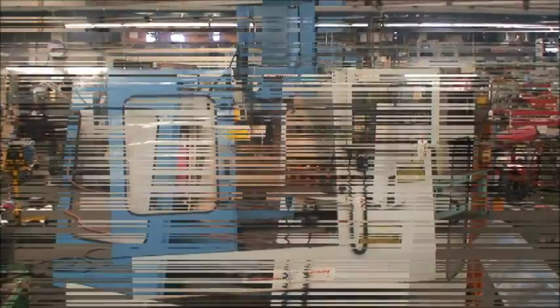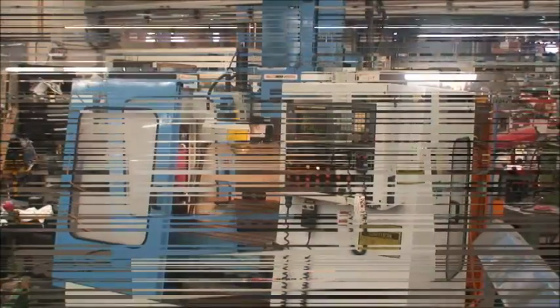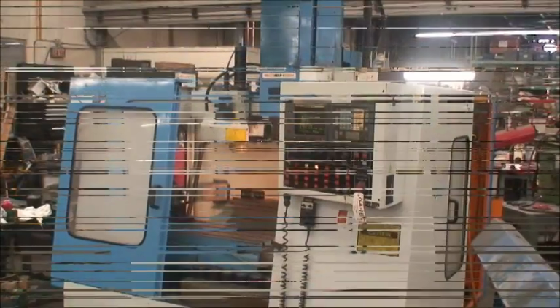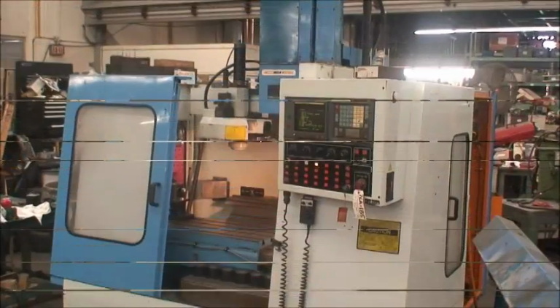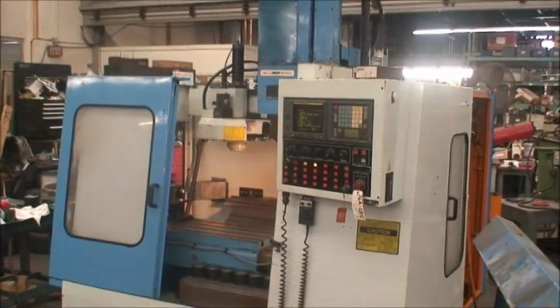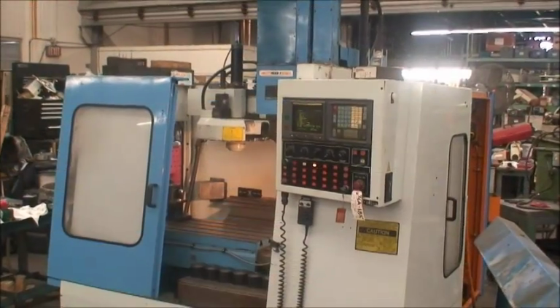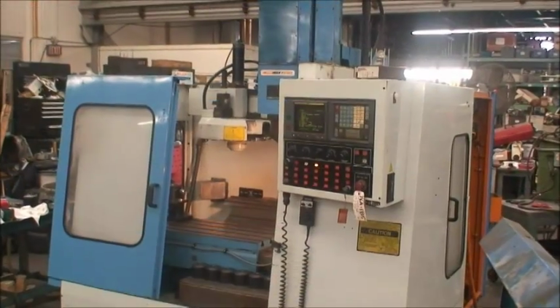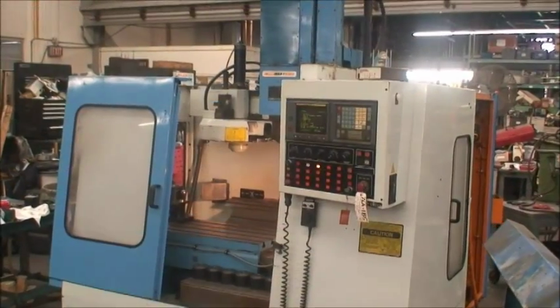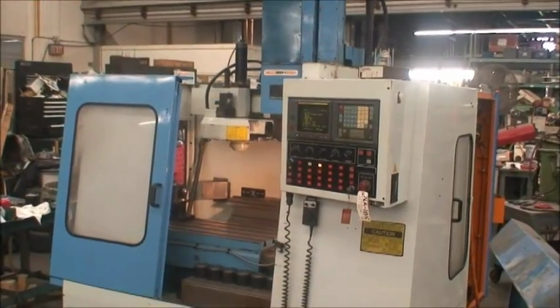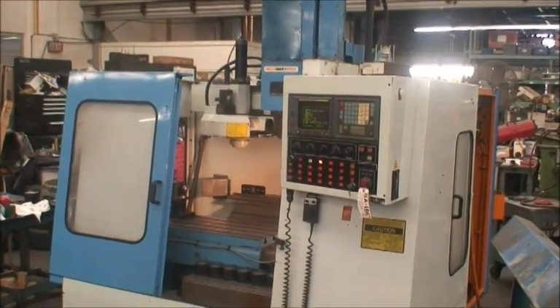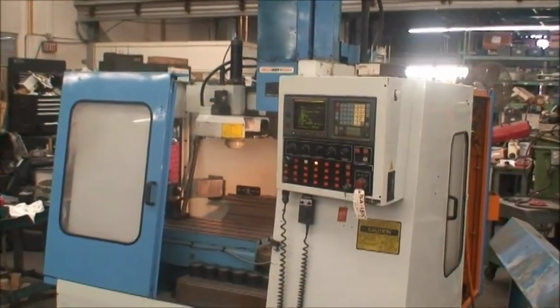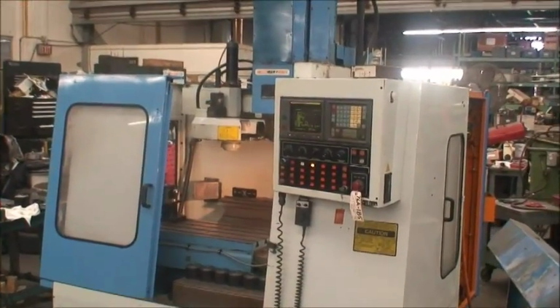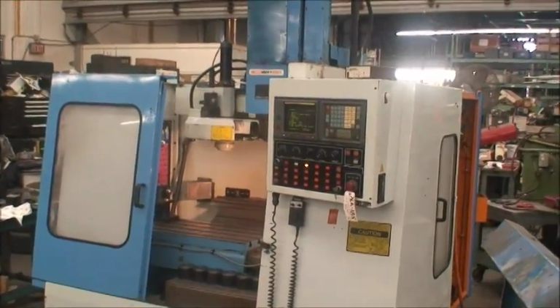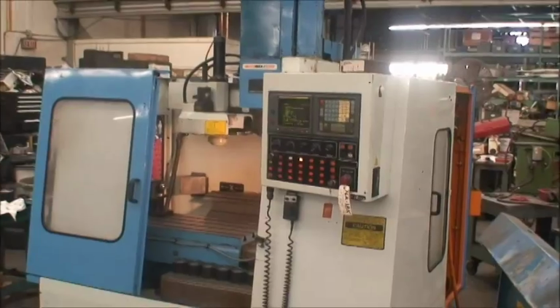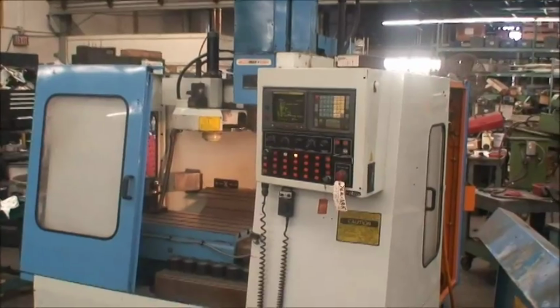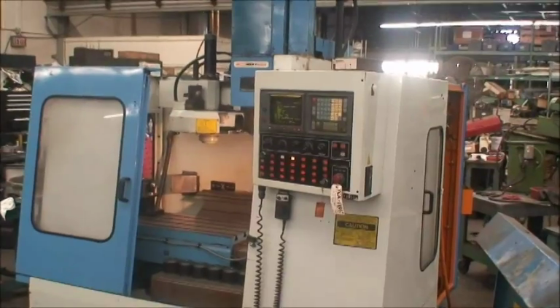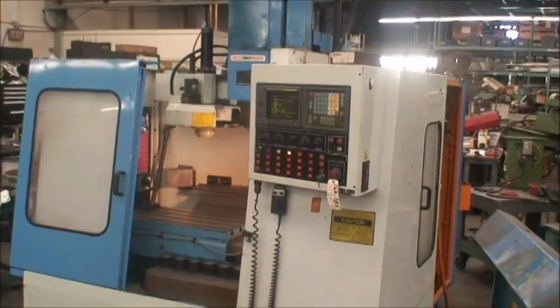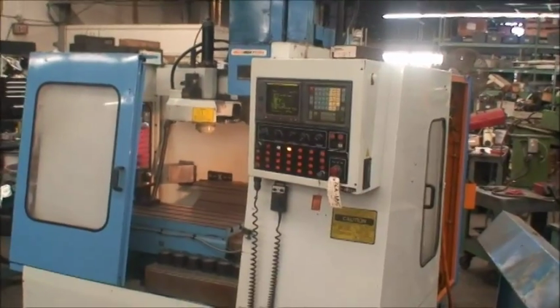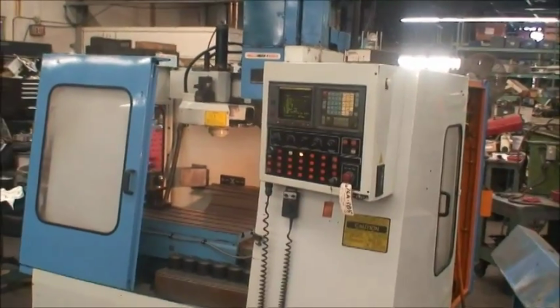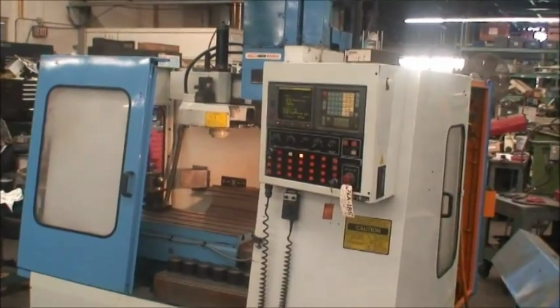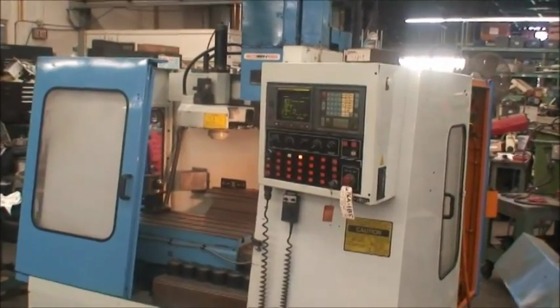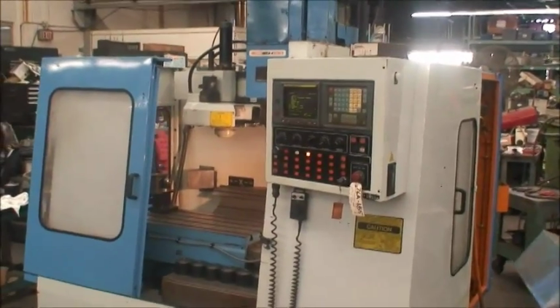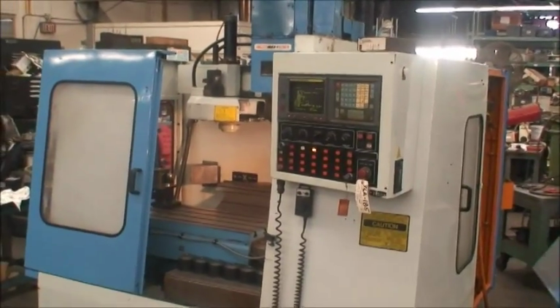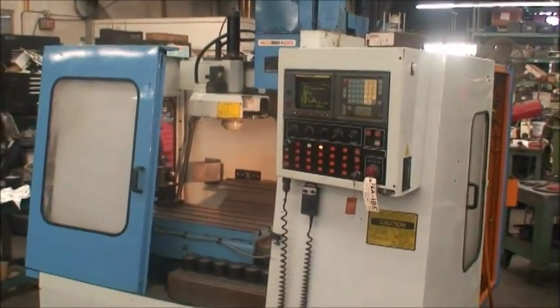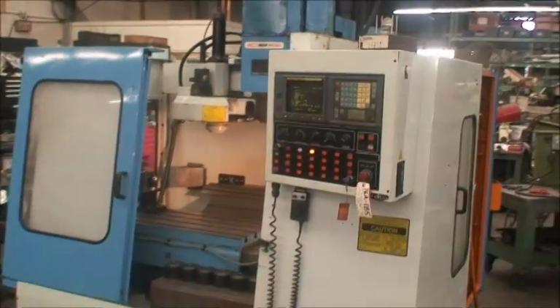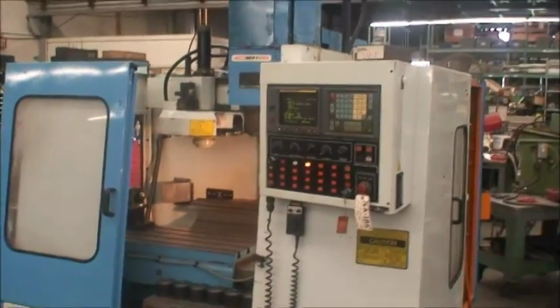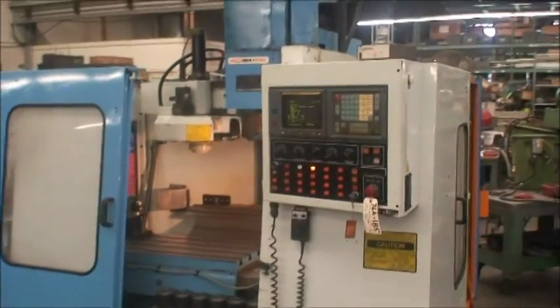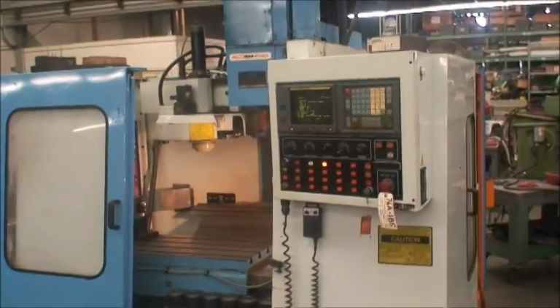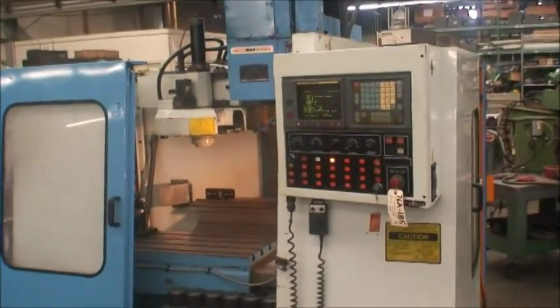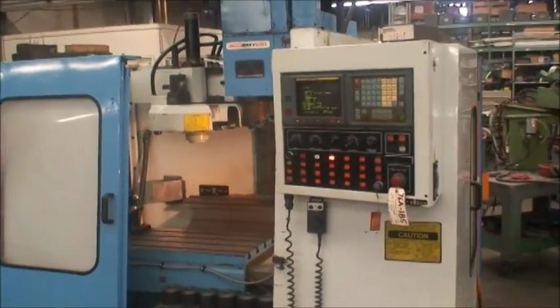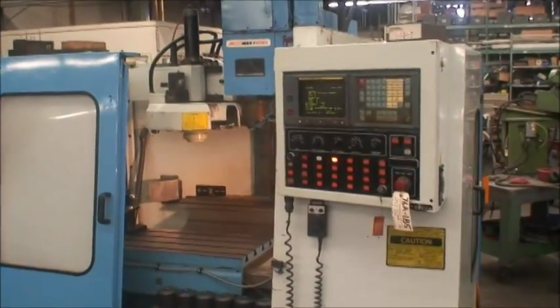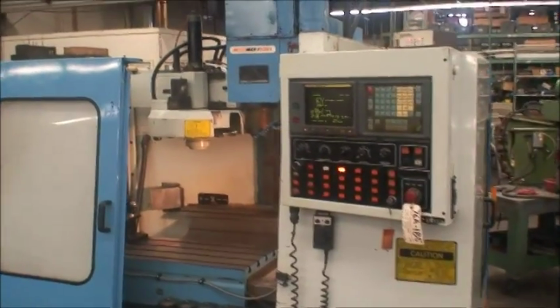Alright, now we are going to start the machine and do a program and watch it run.